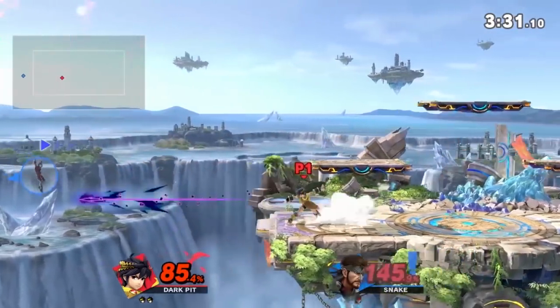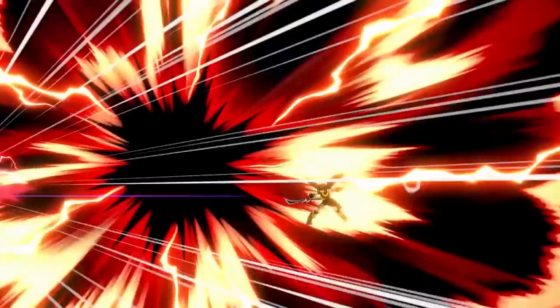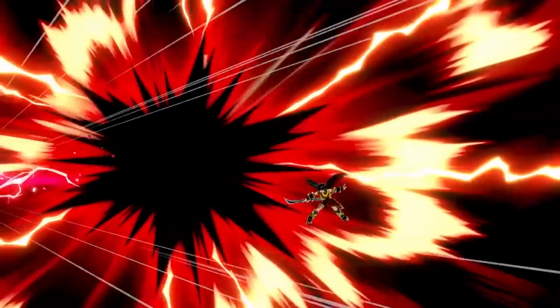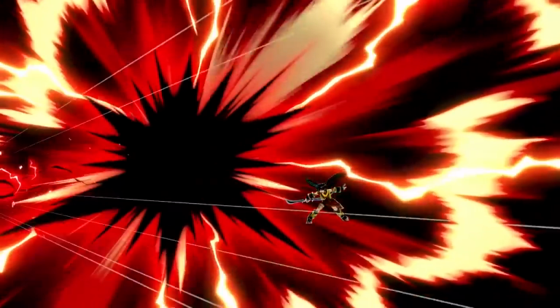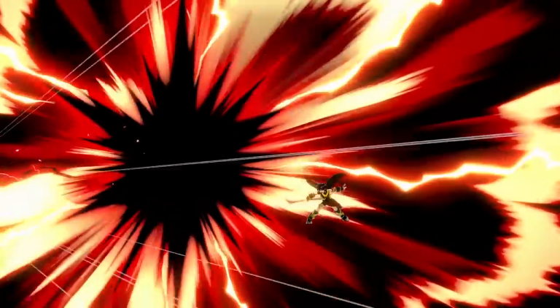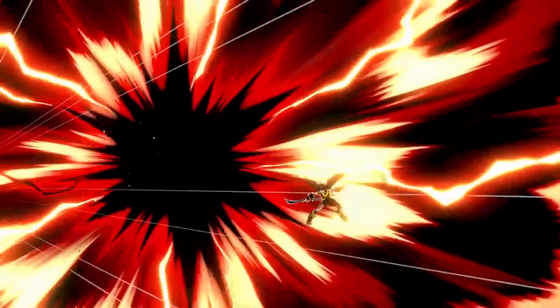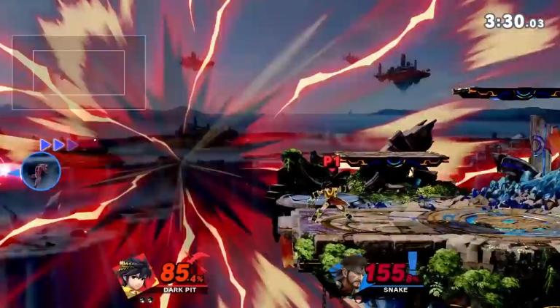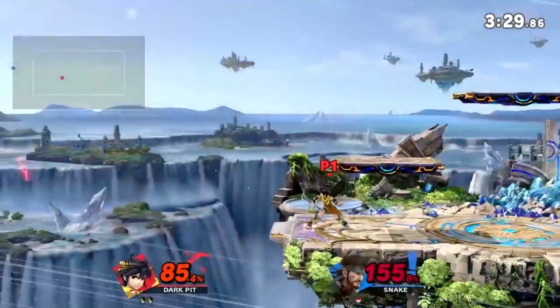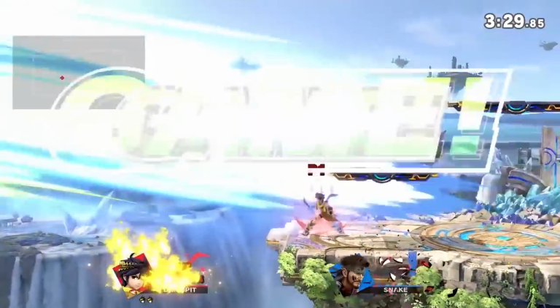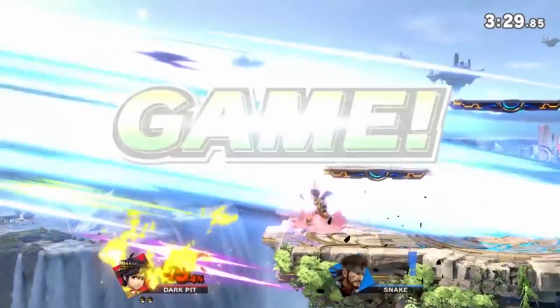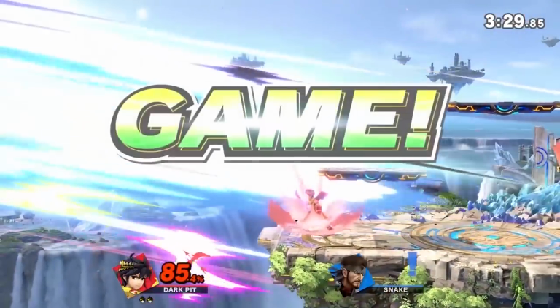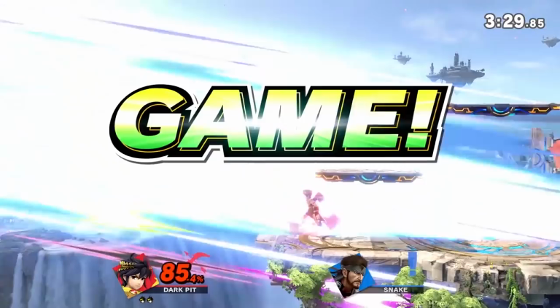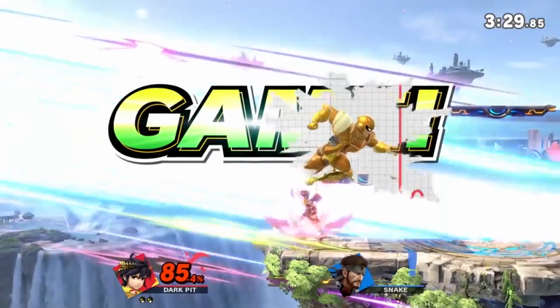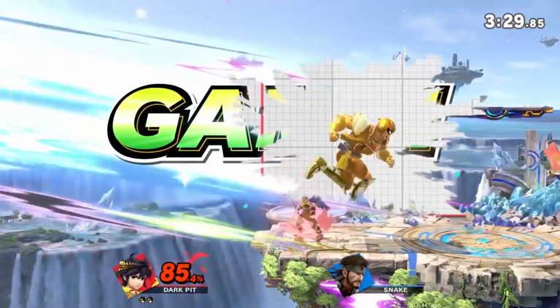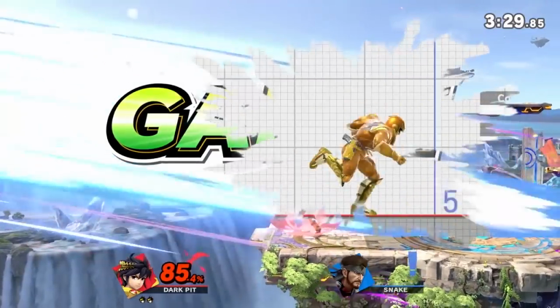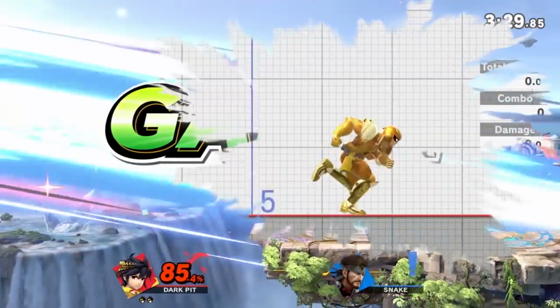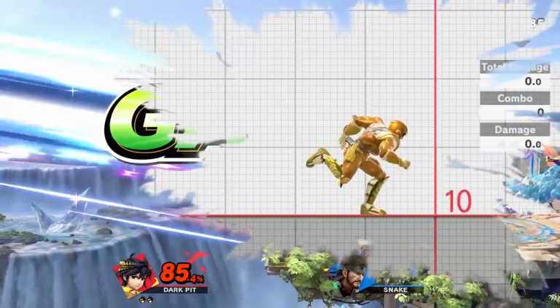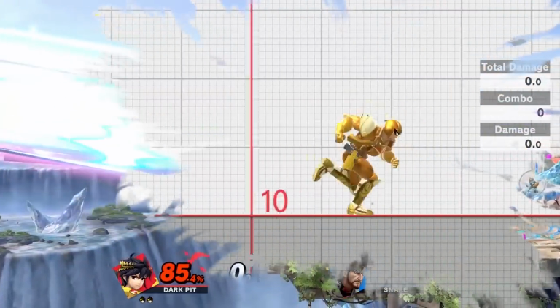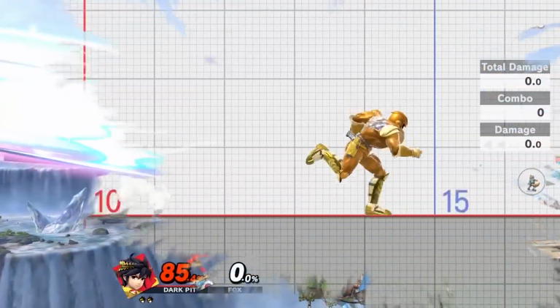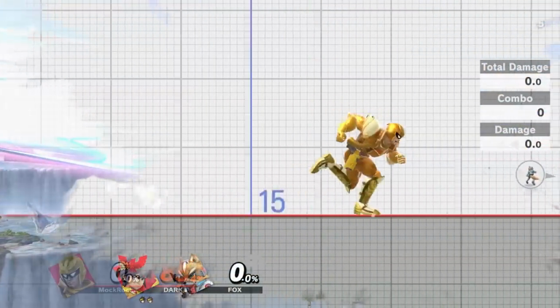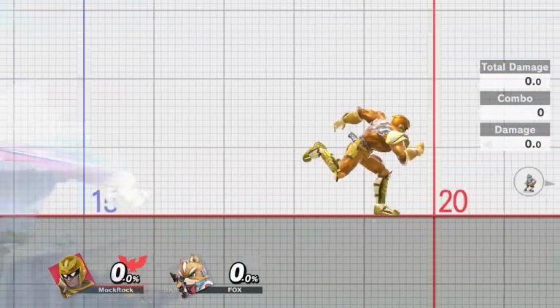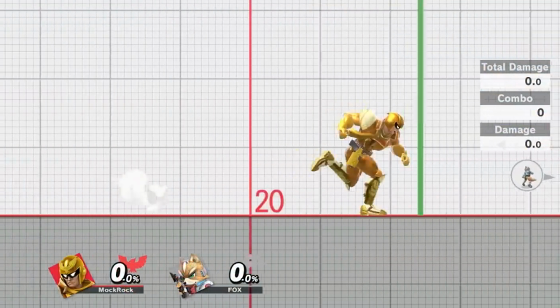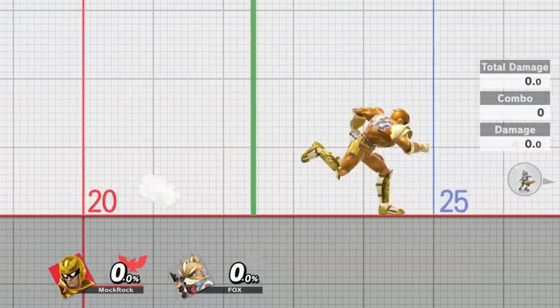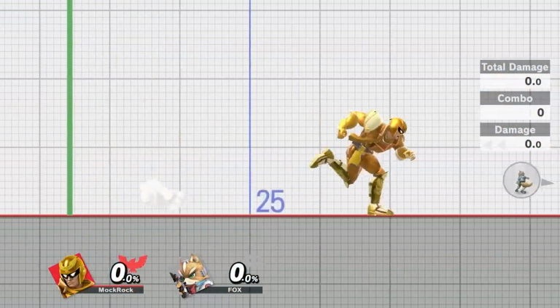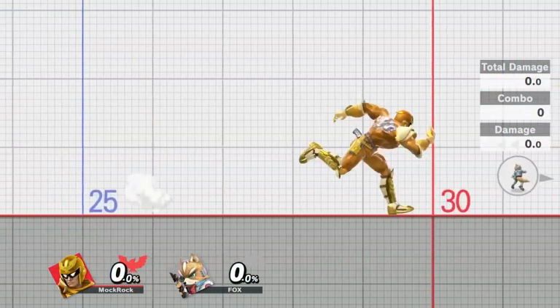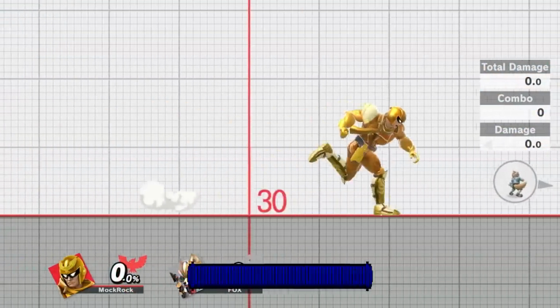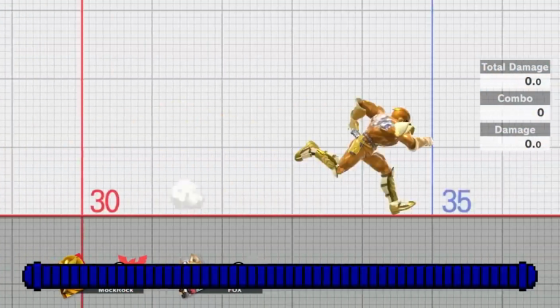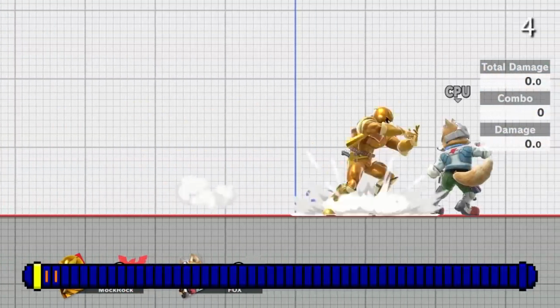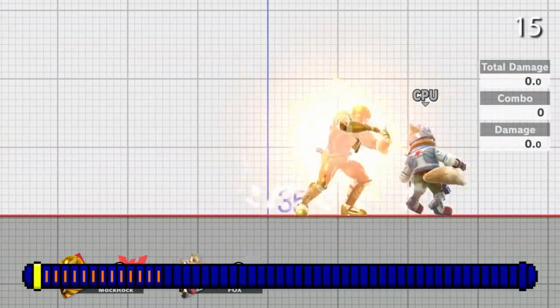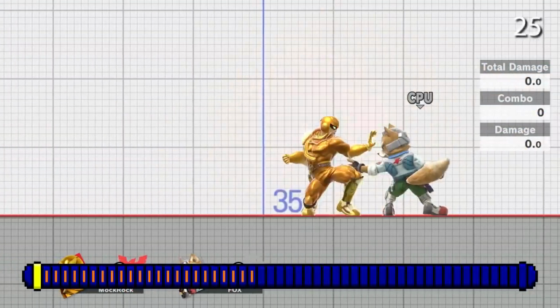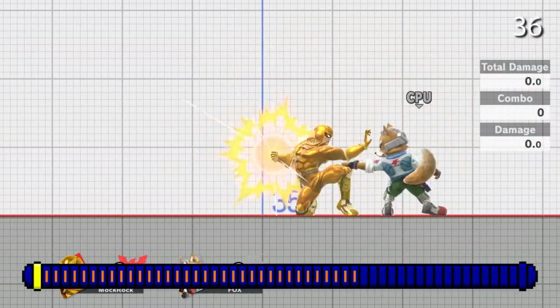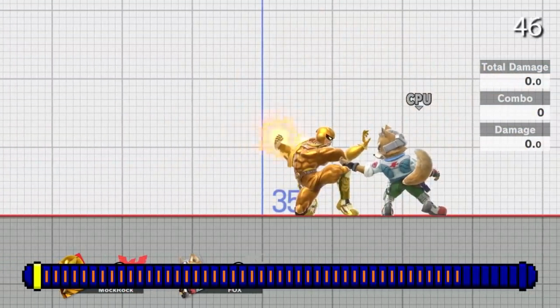Good old Dark Pit. I swear to God, Dark Pit does decently well against Snake. I really don't think the matchup is that bad. And again, the Luma mat.